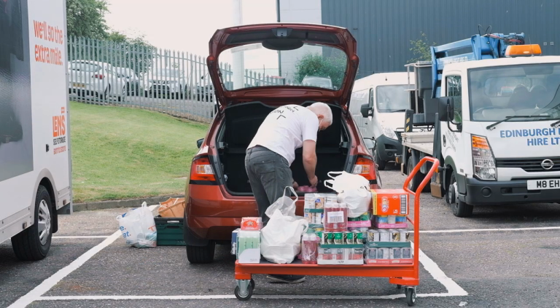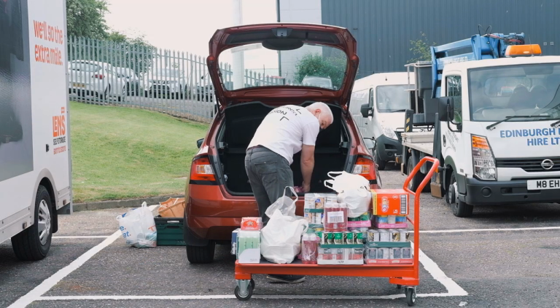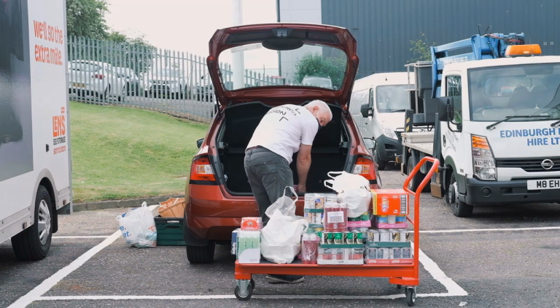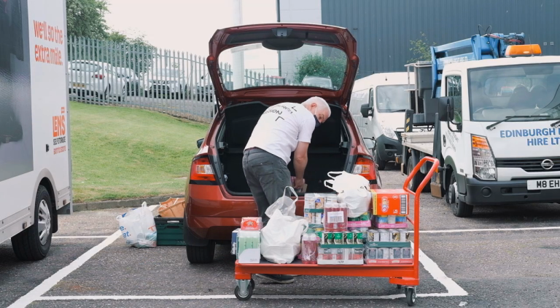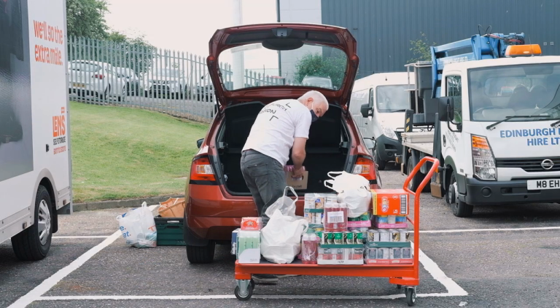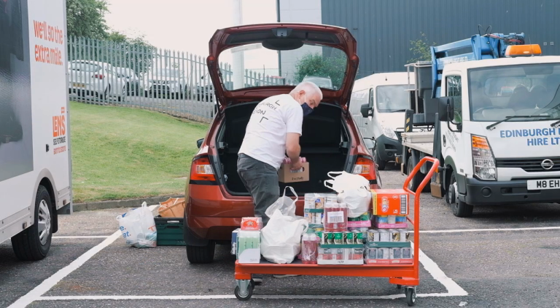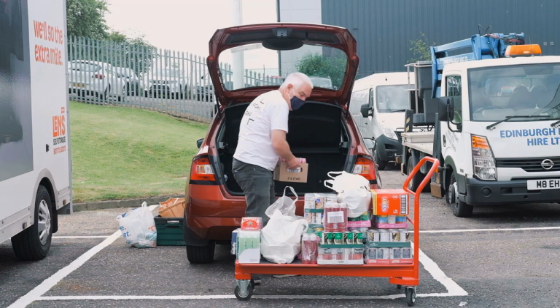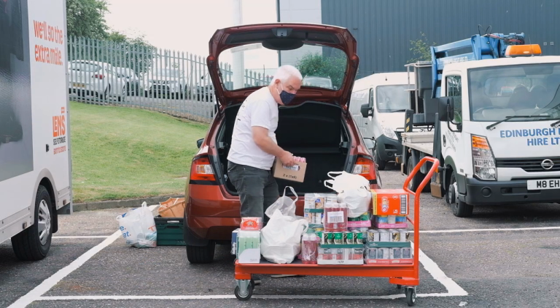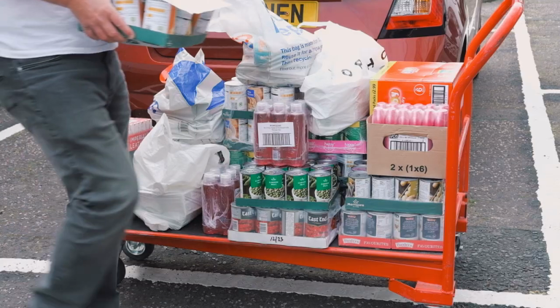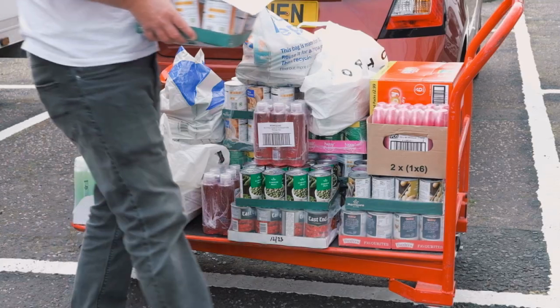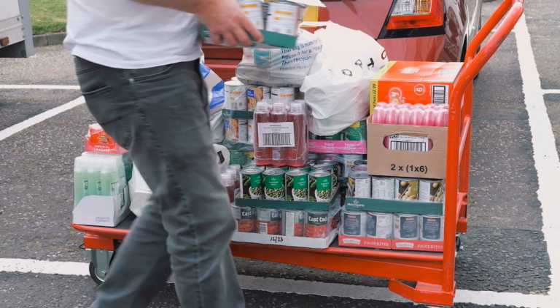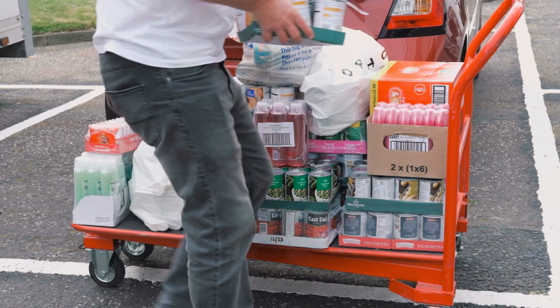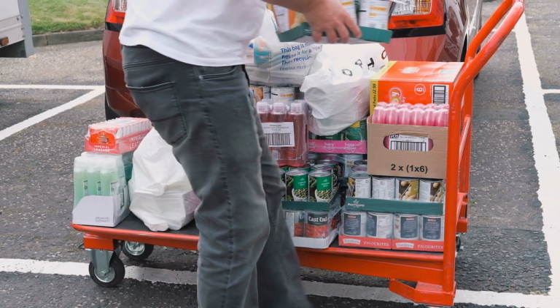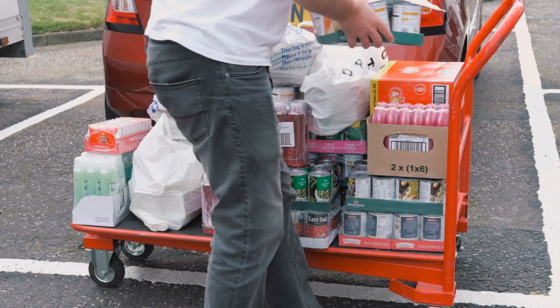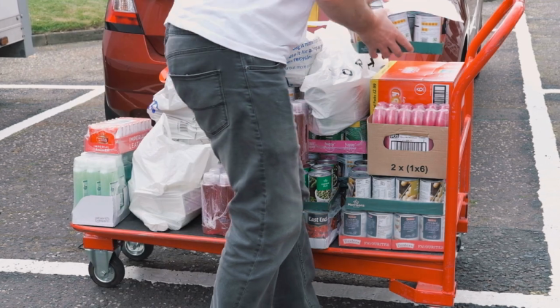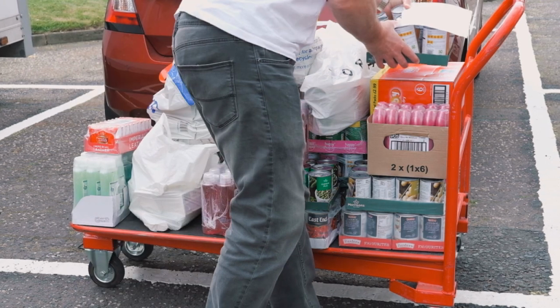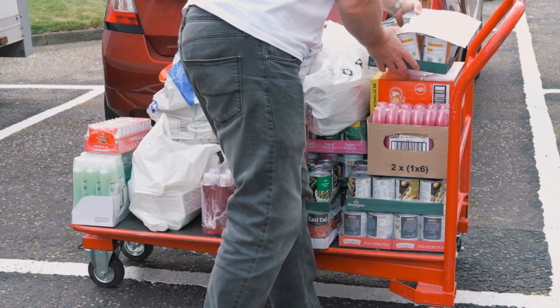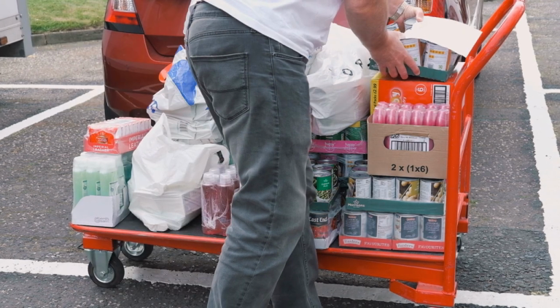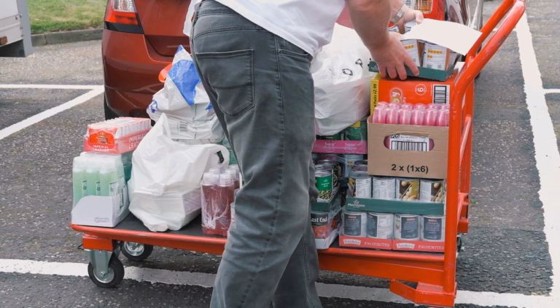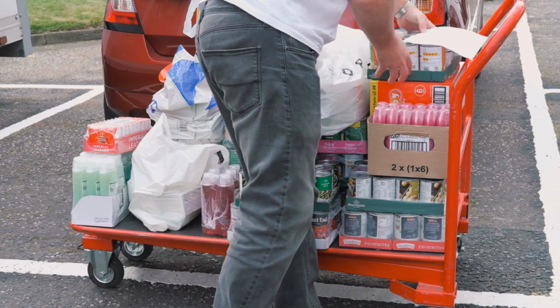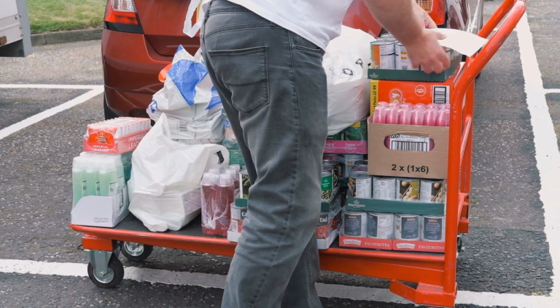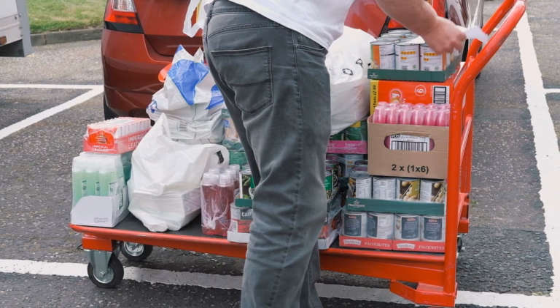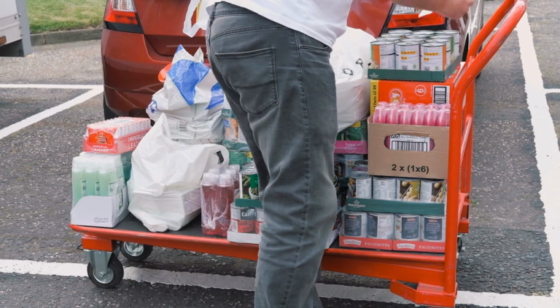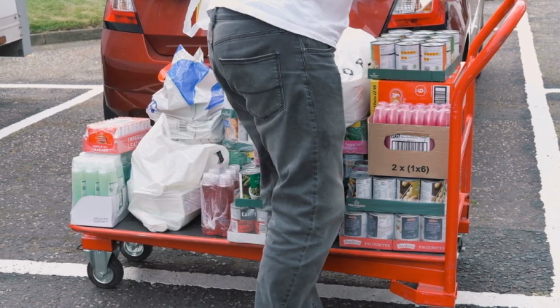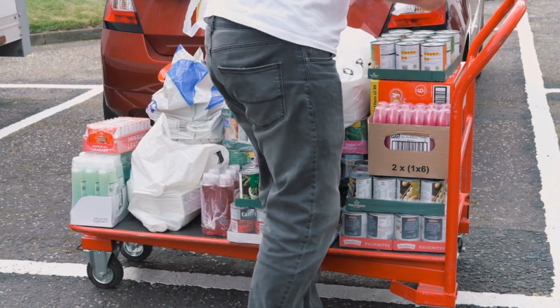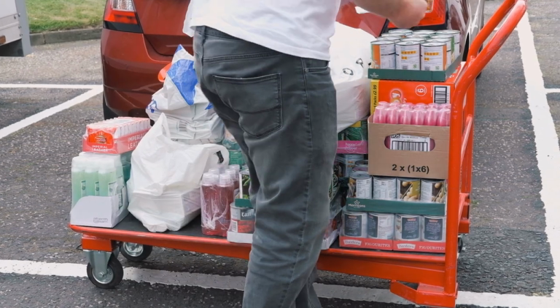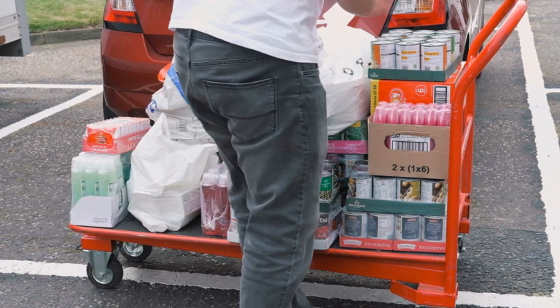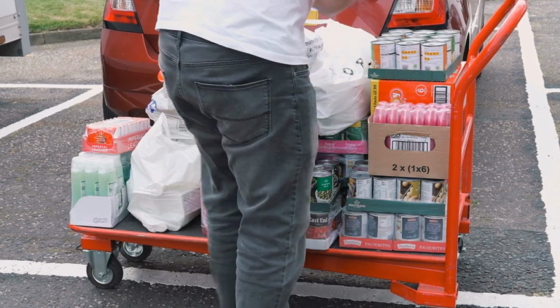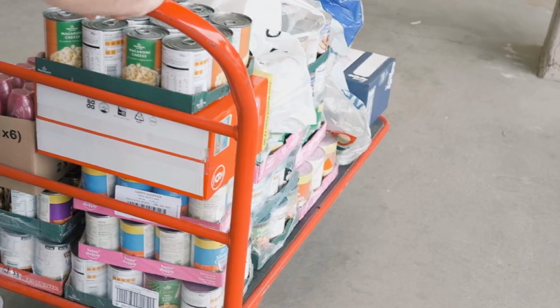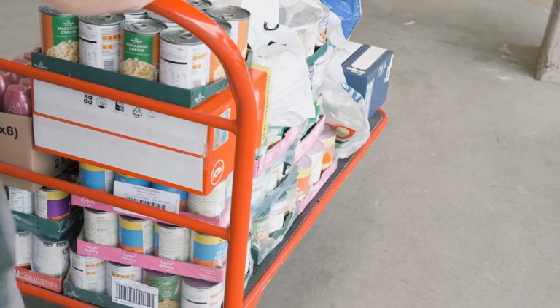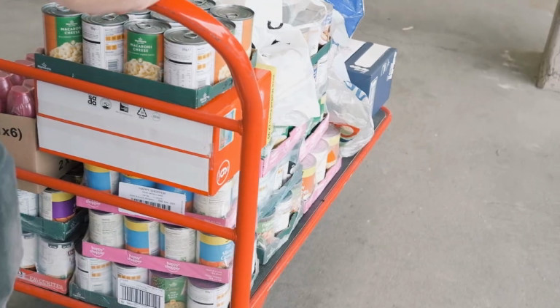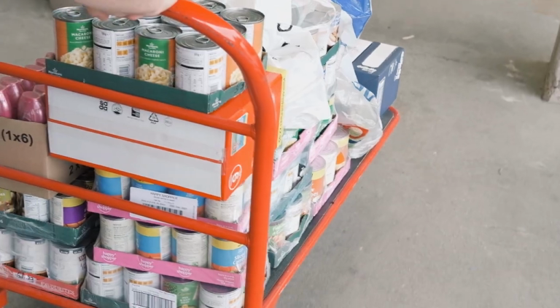Volunteers then load up the trolleys and take the food into the storage building.